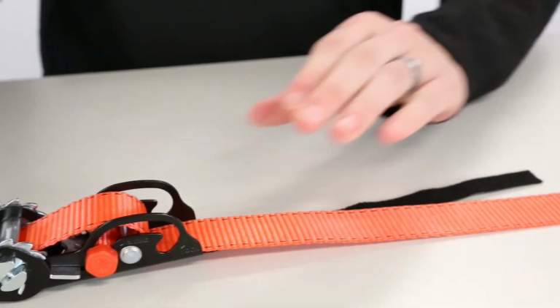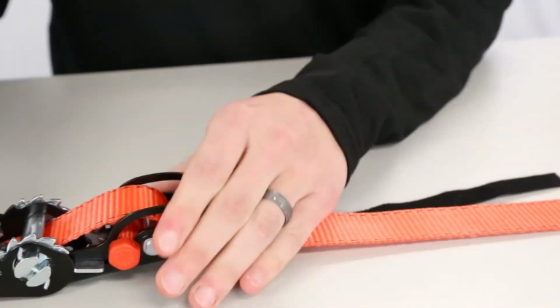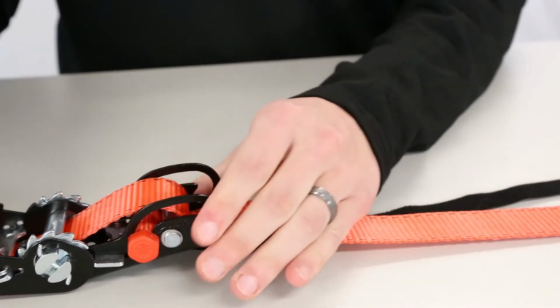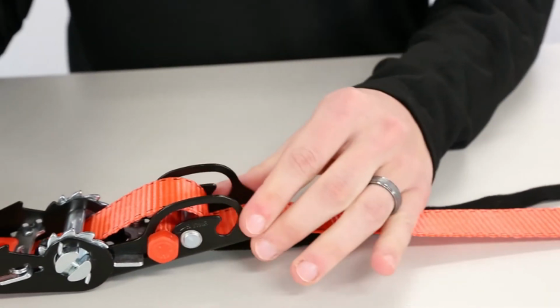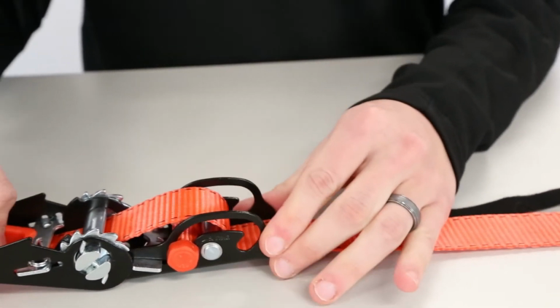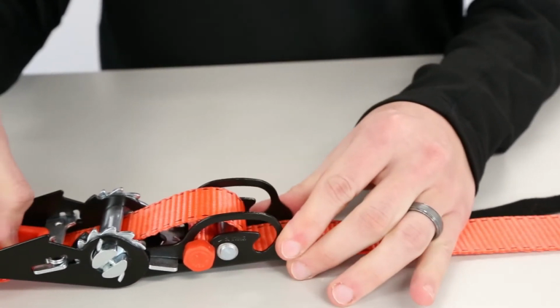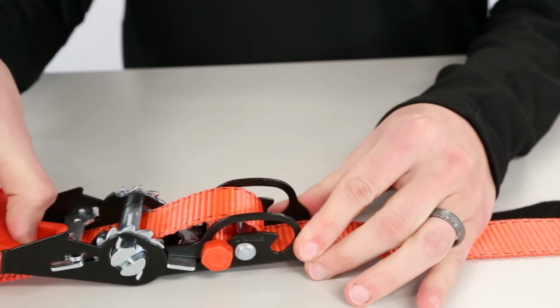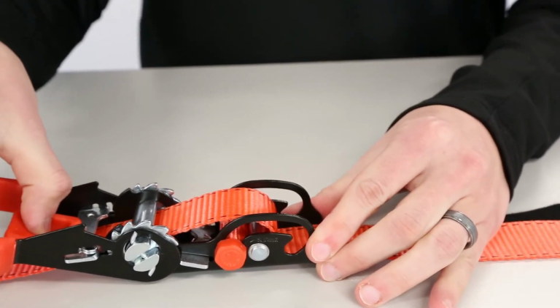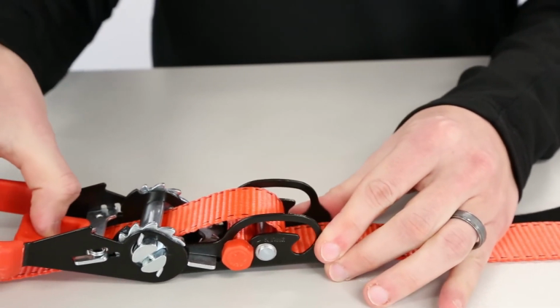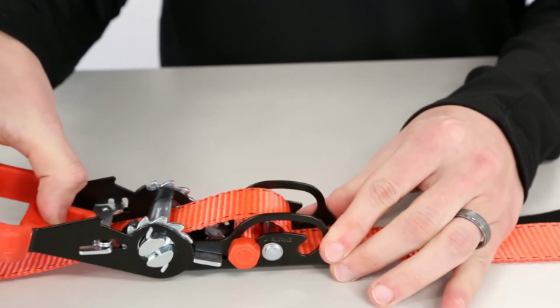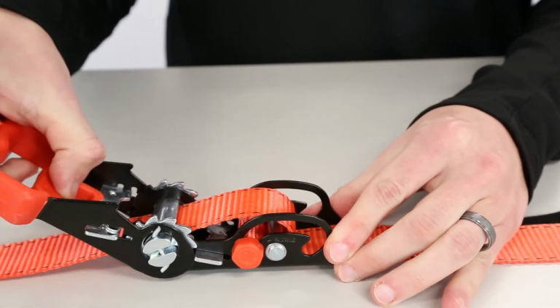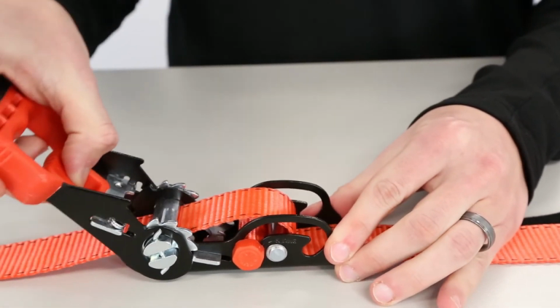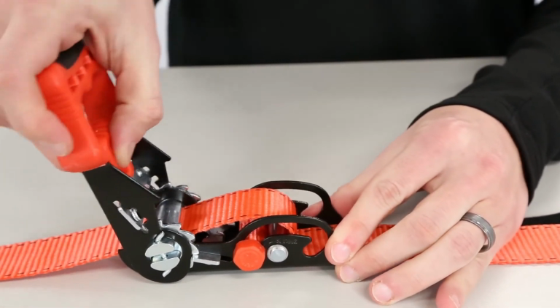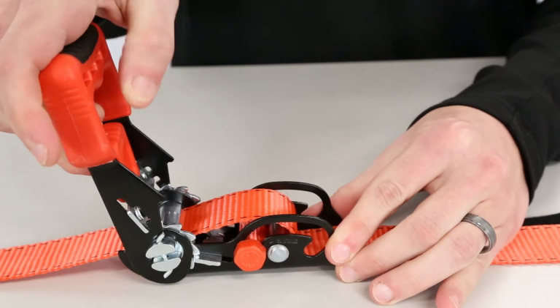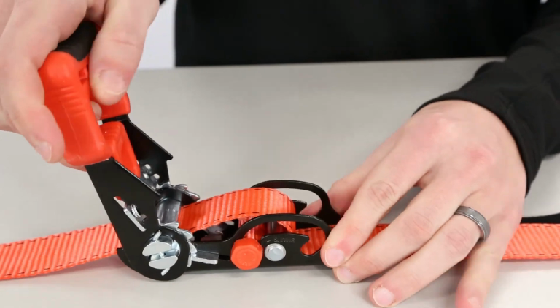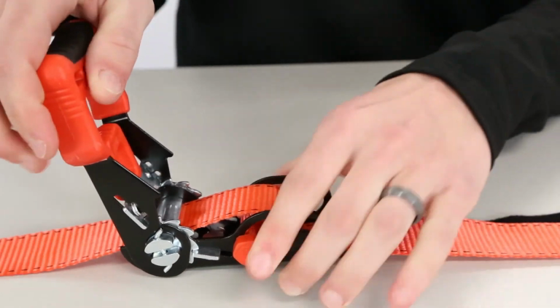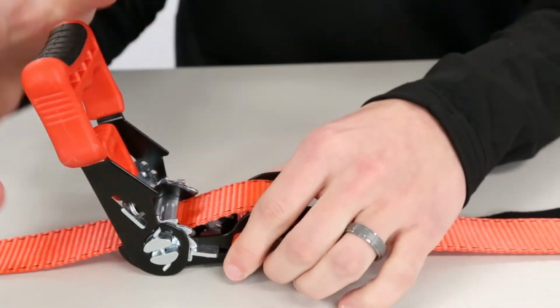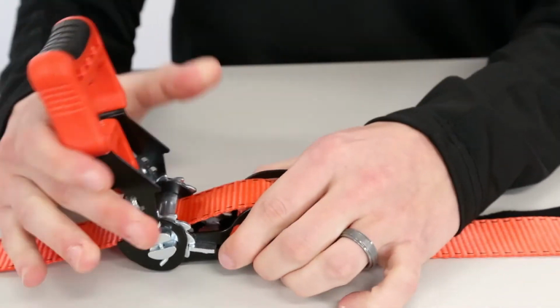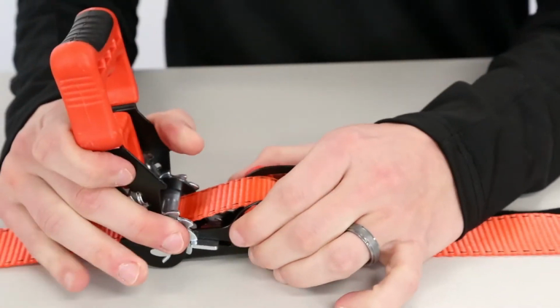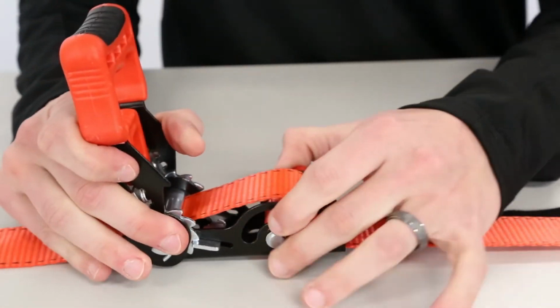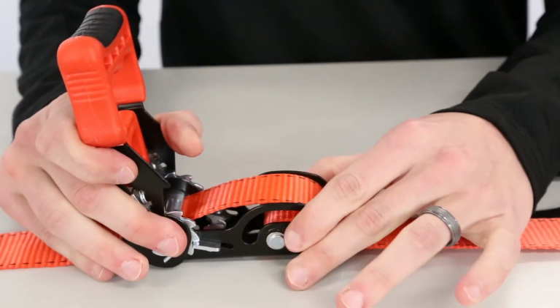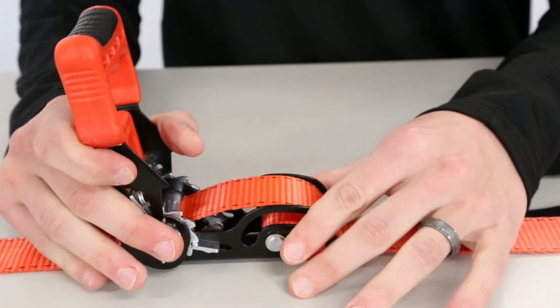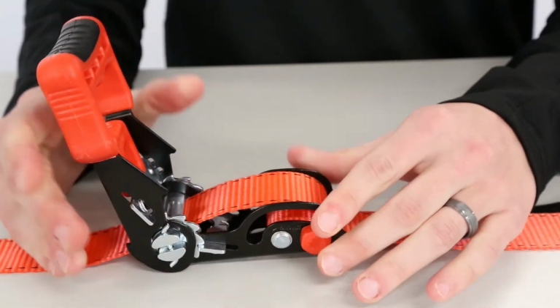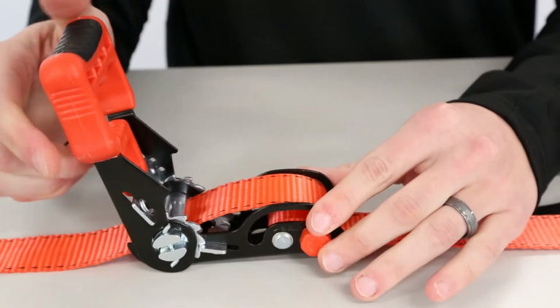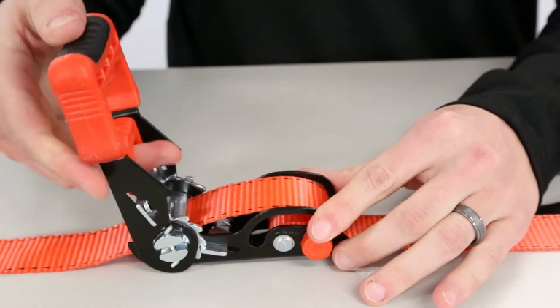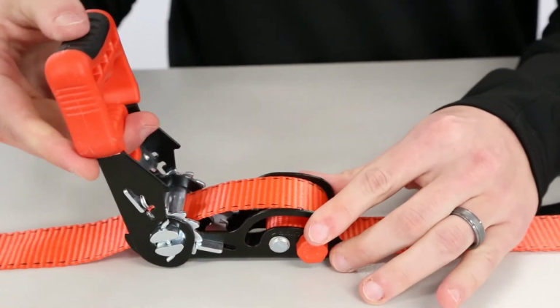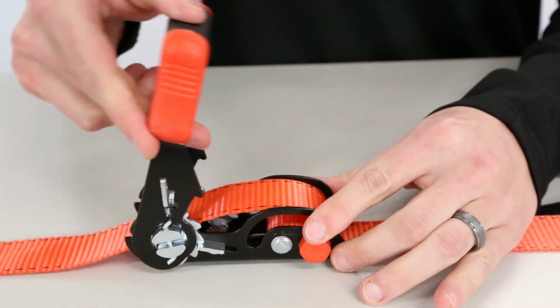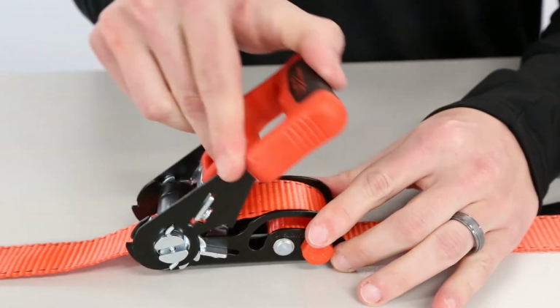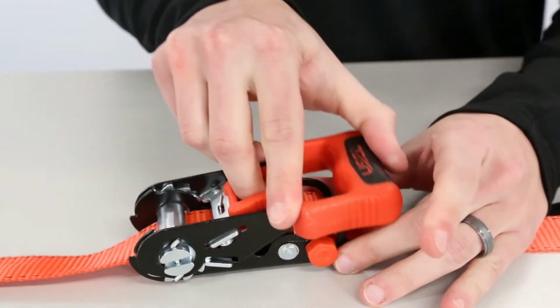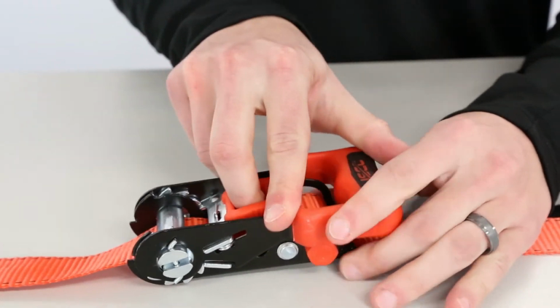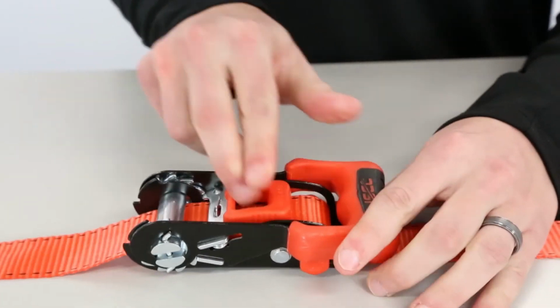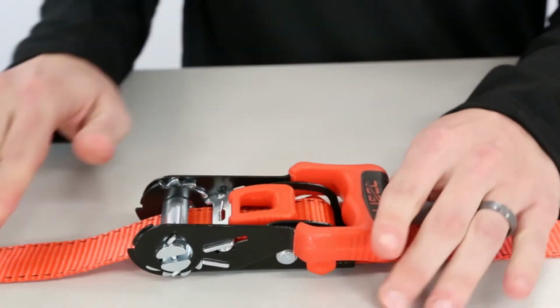Next, remove your hooks, wrap up your webbing and secure it with the velcro straps and it's ready for storage.